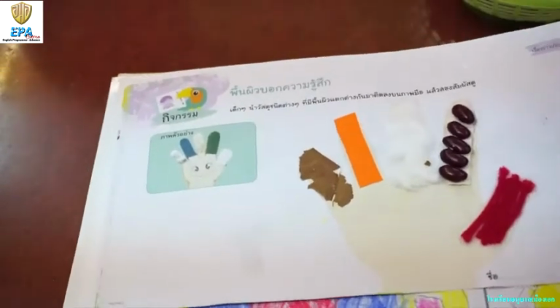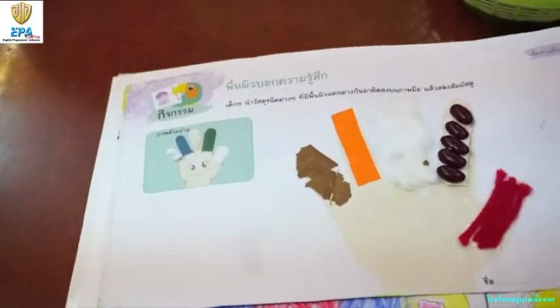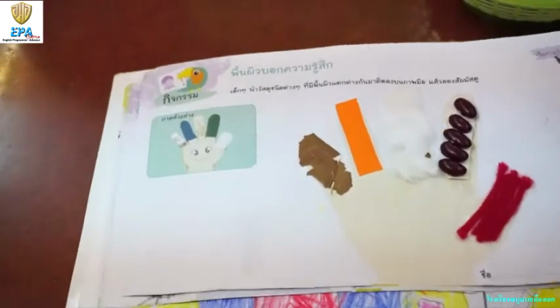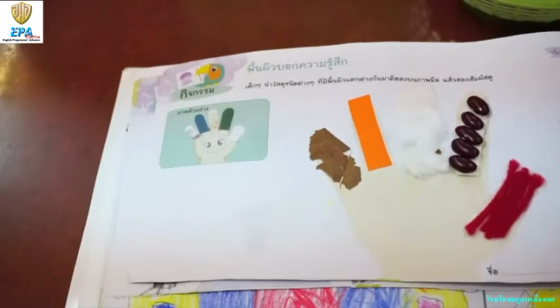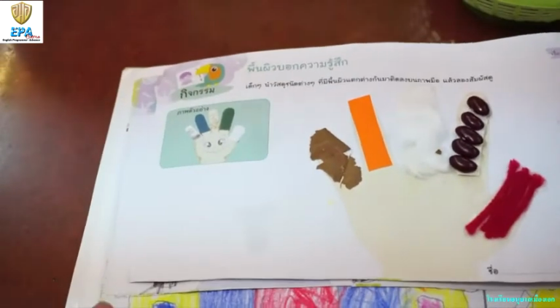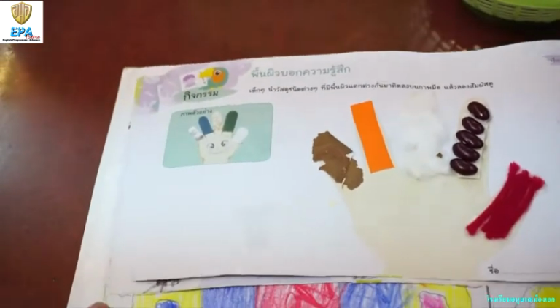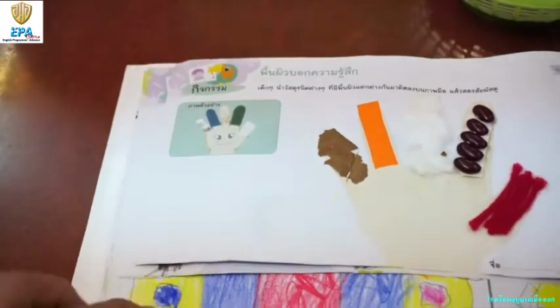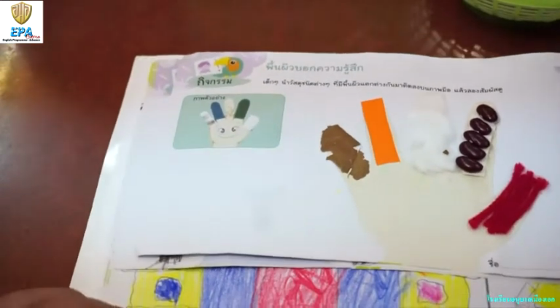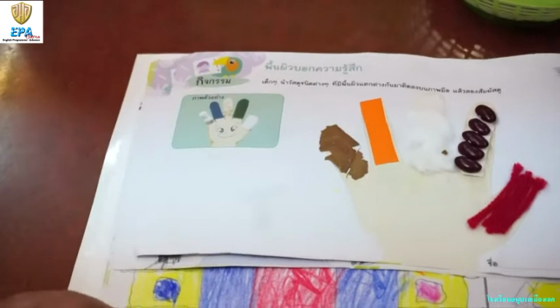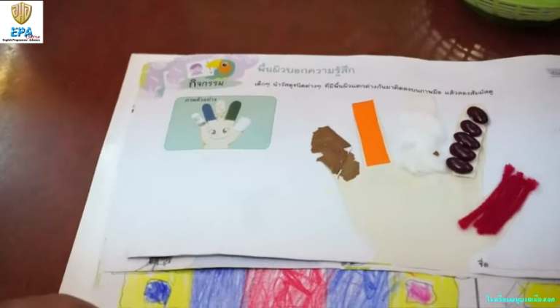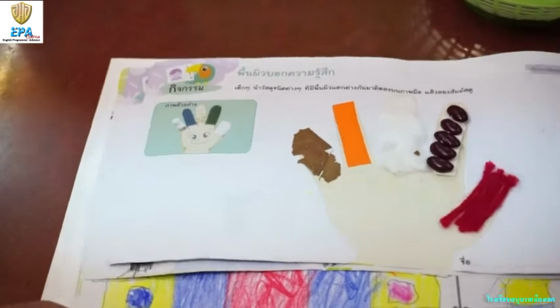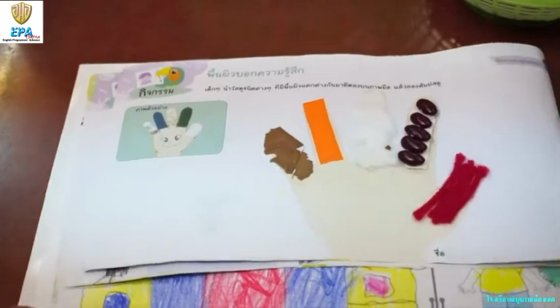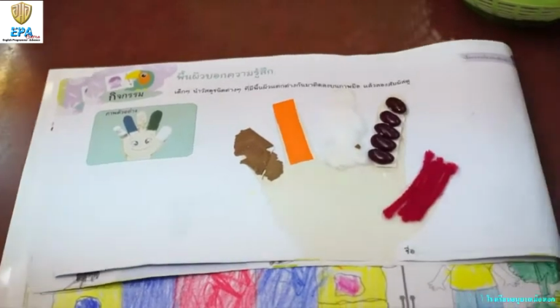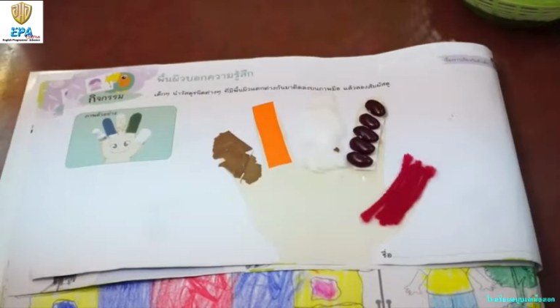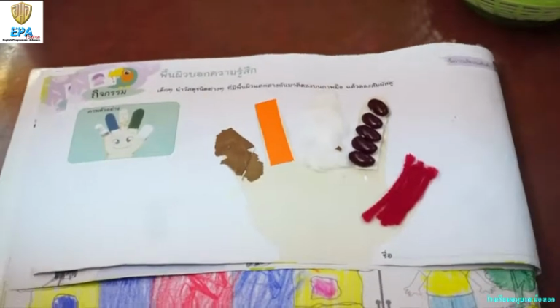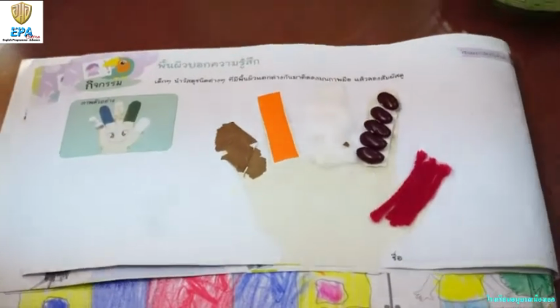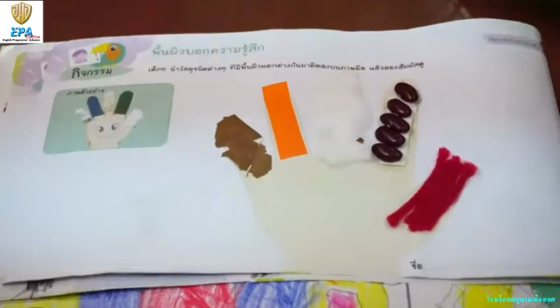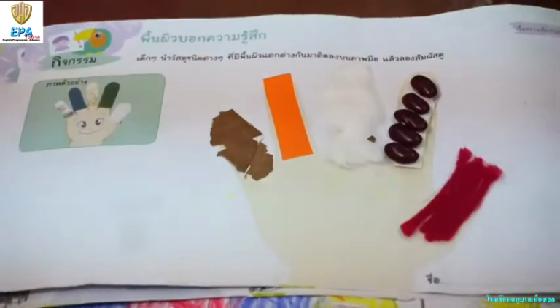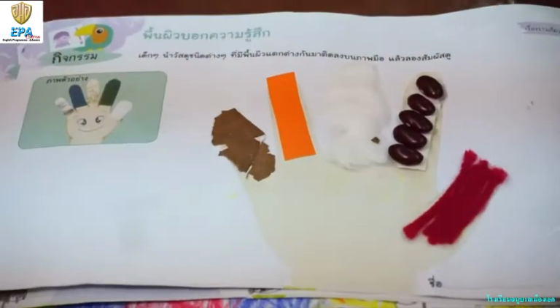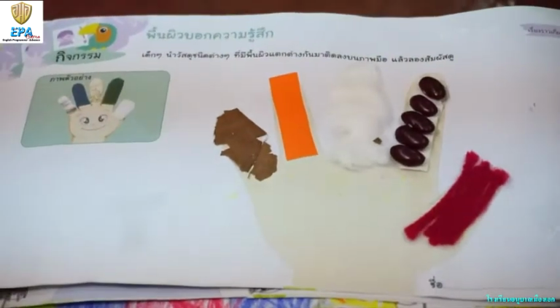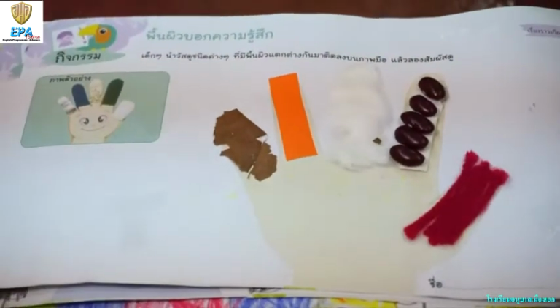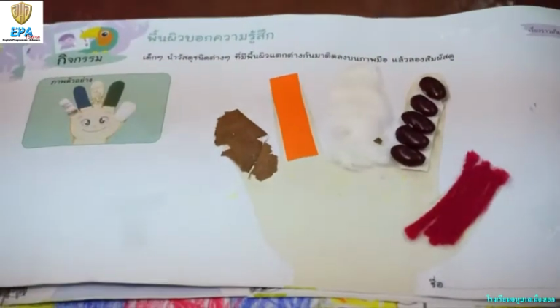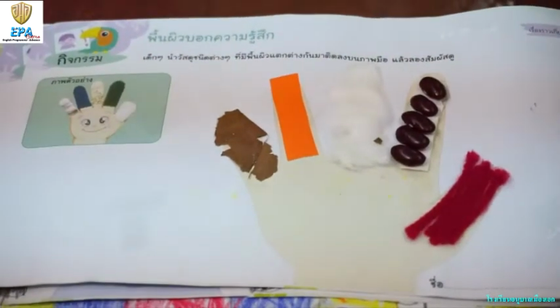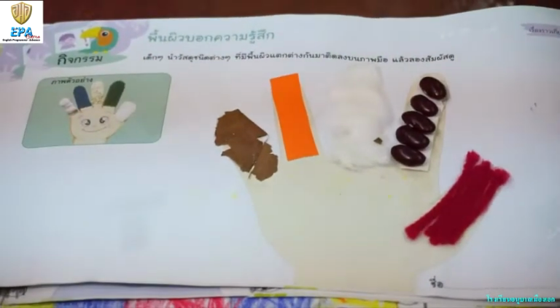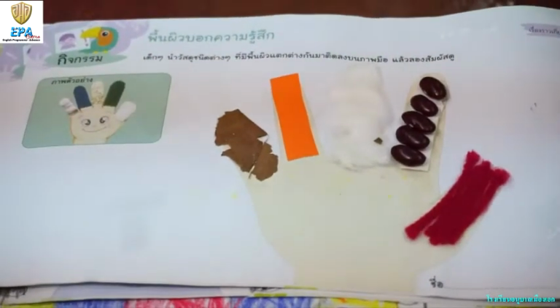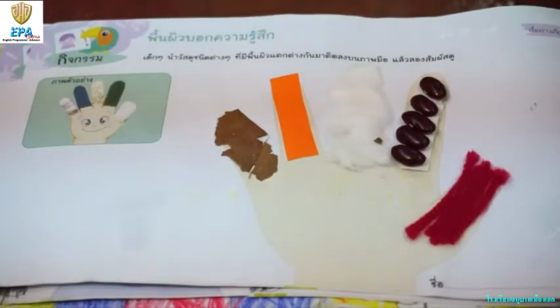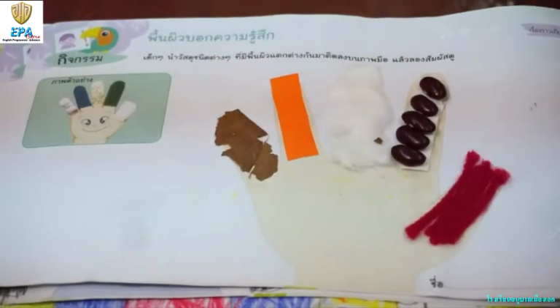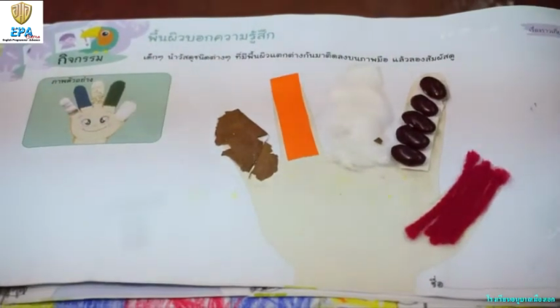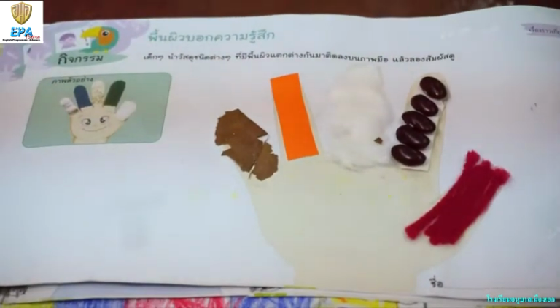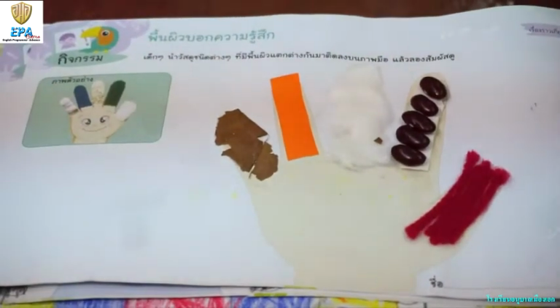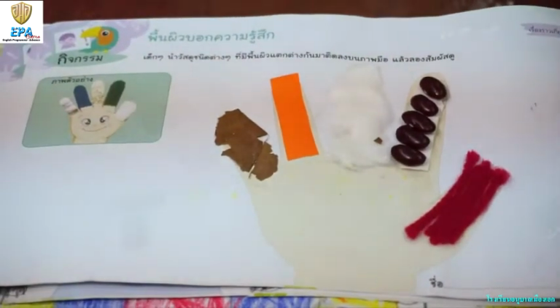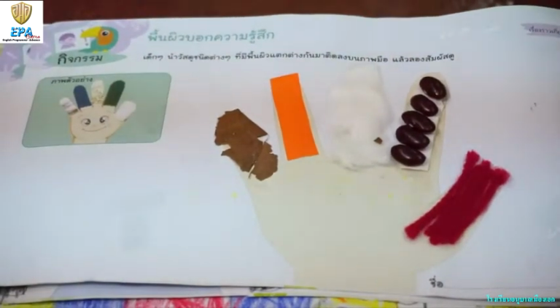Now this is the finished artwork — wow, so good, right? Now it's your turn to do it. Well done!